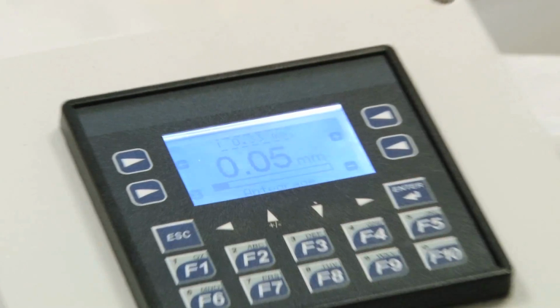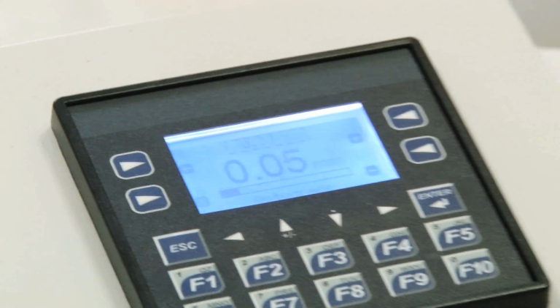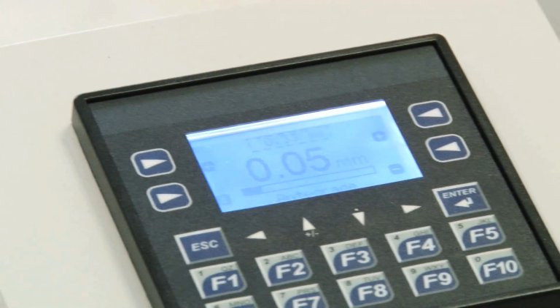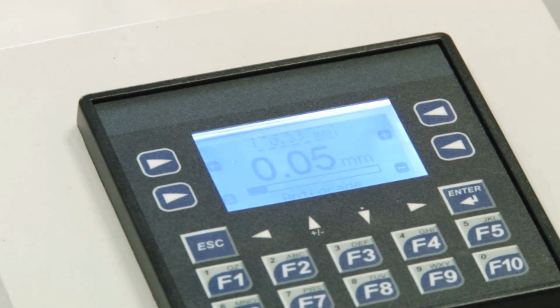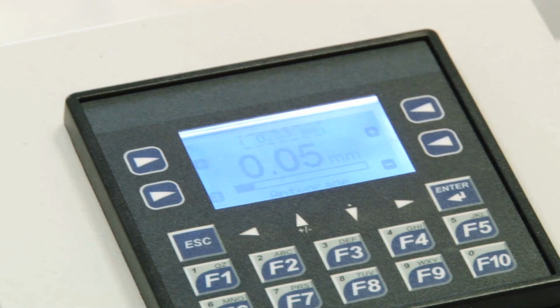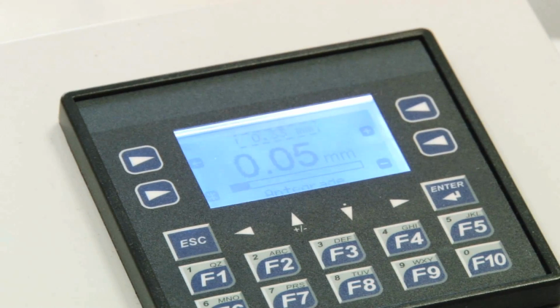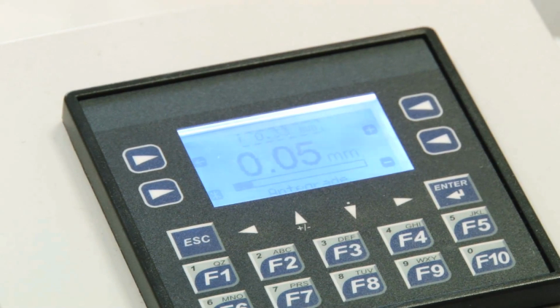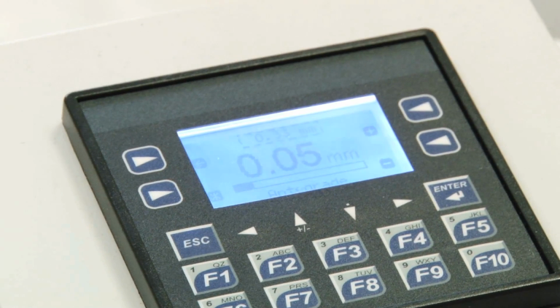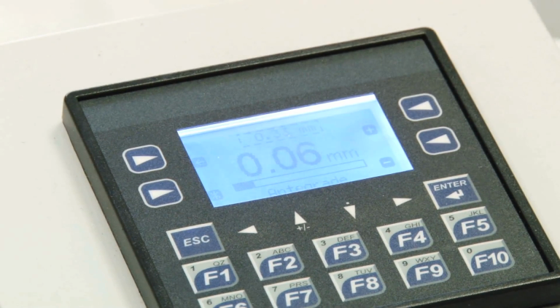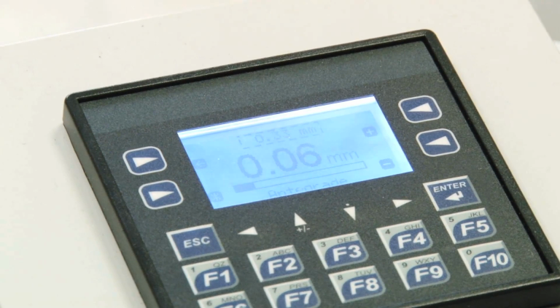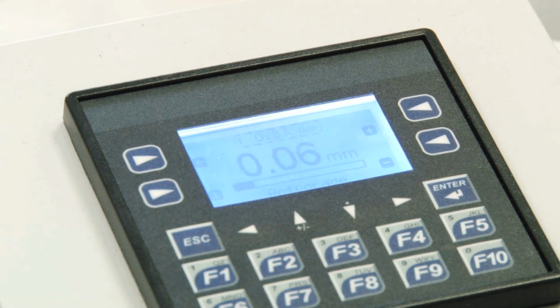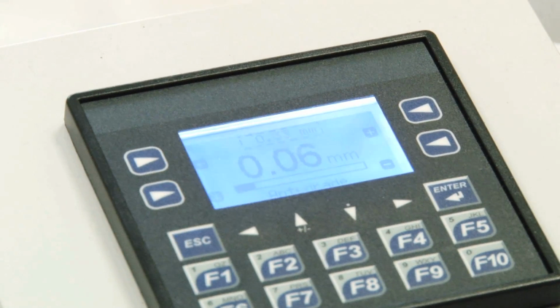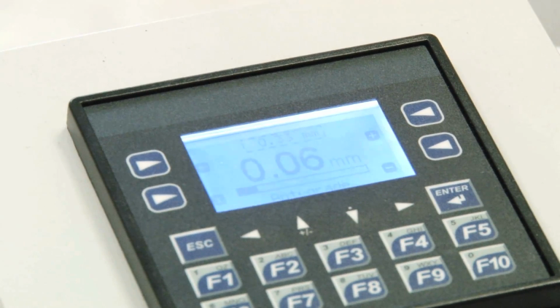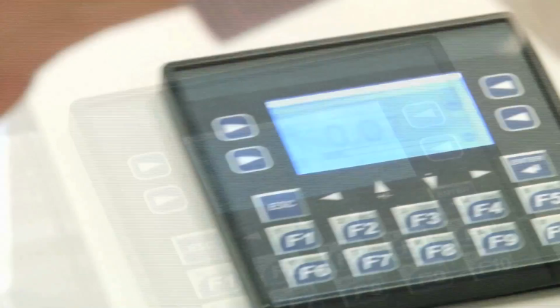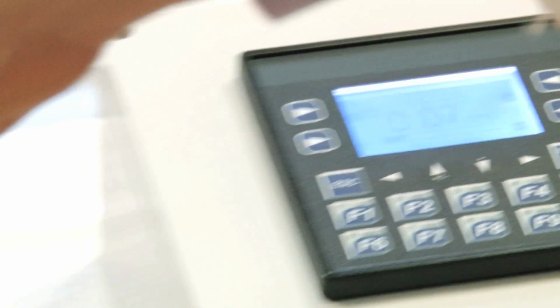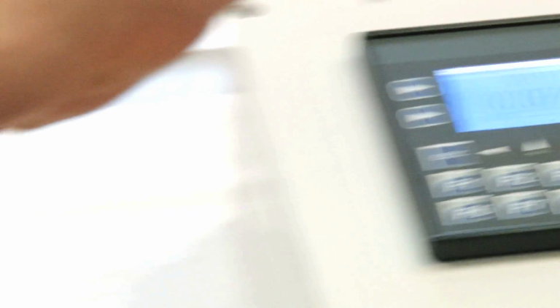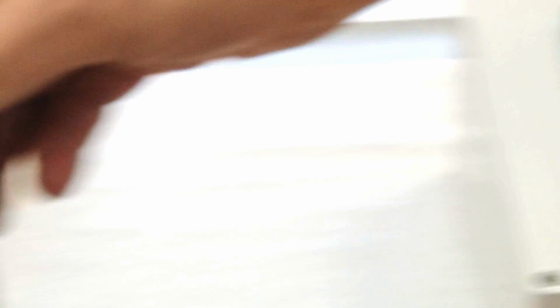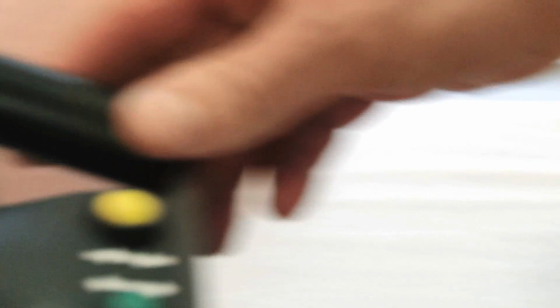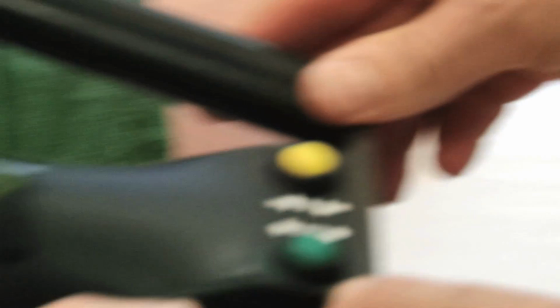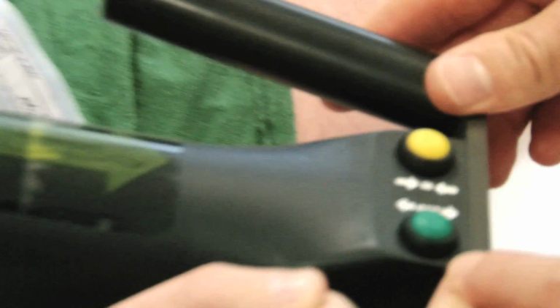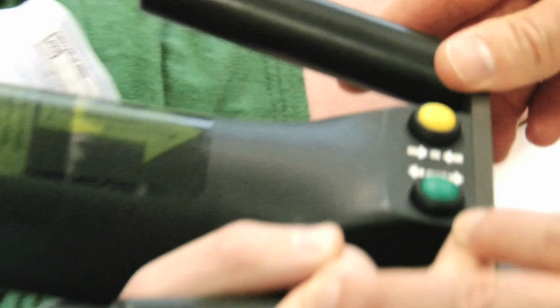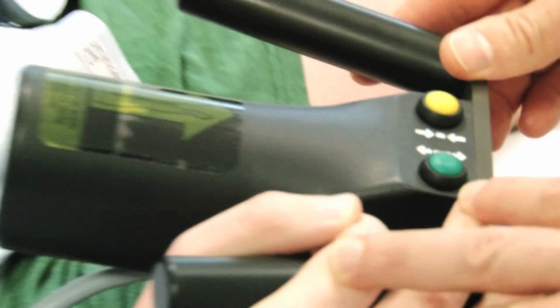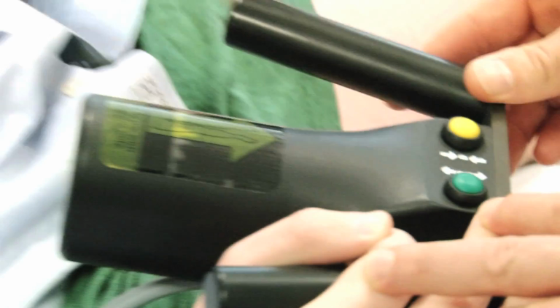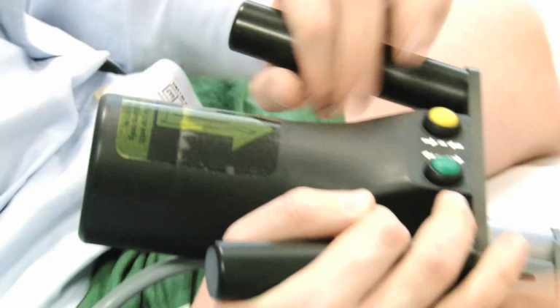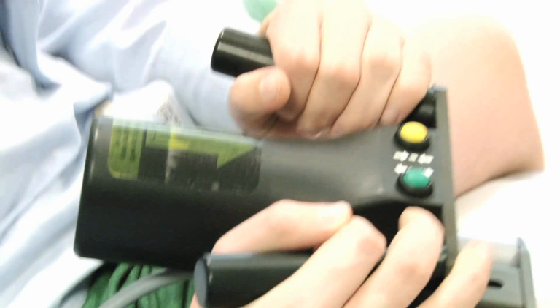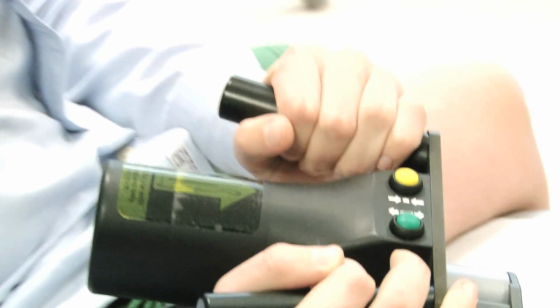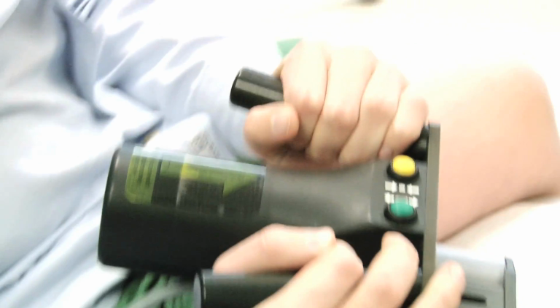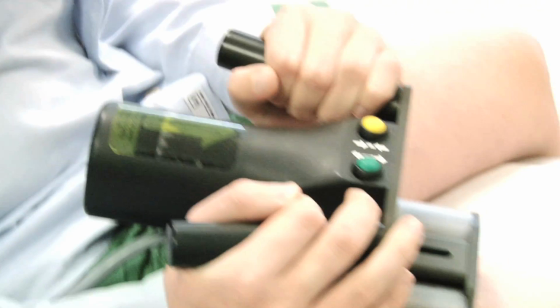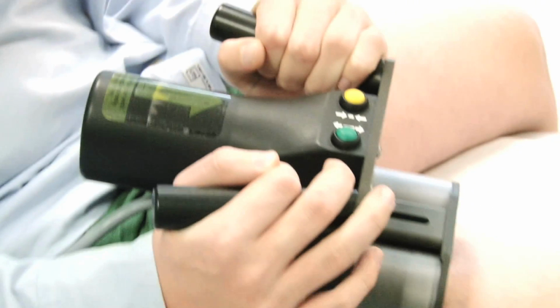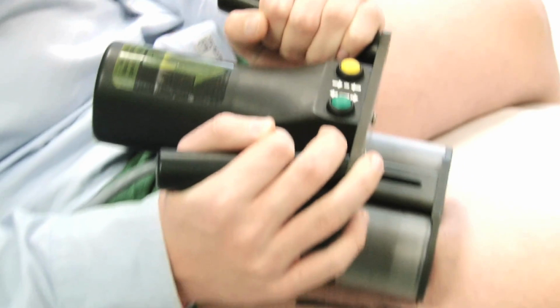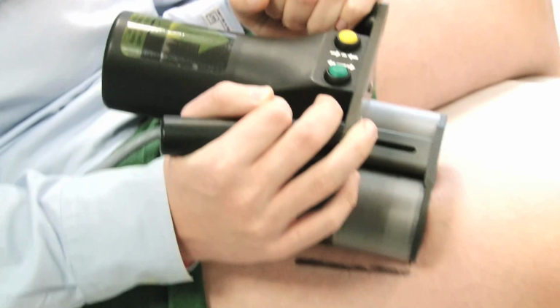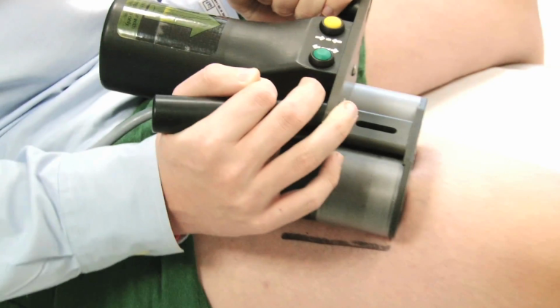You feel any pain? Nope, I don't feel any pain. All right. Maintain a little bit of pressure on it, and you're good to go.